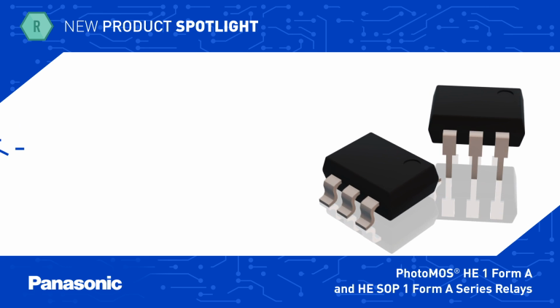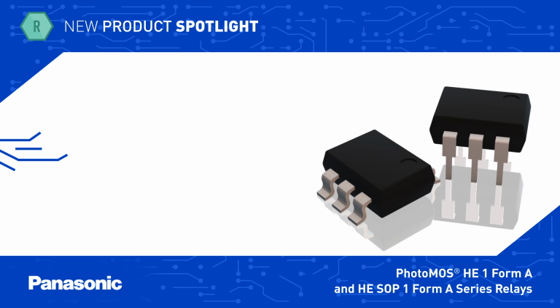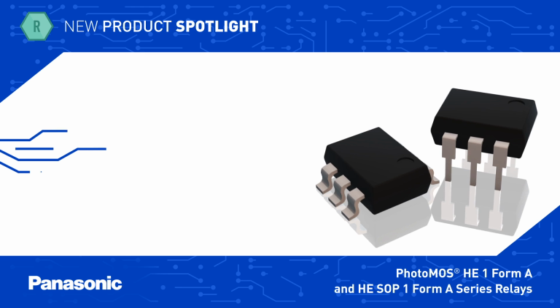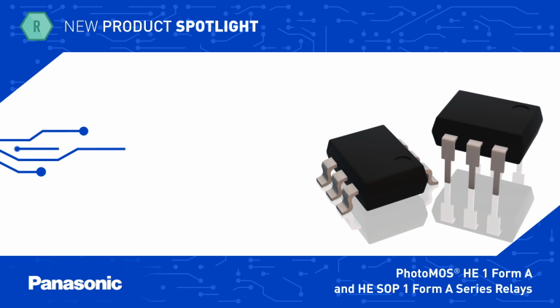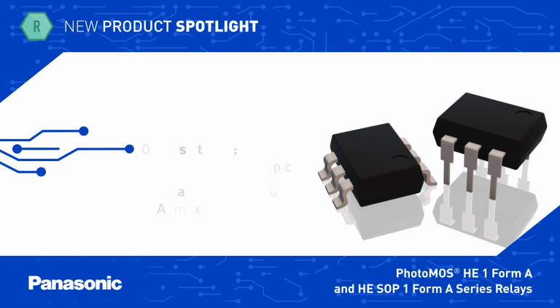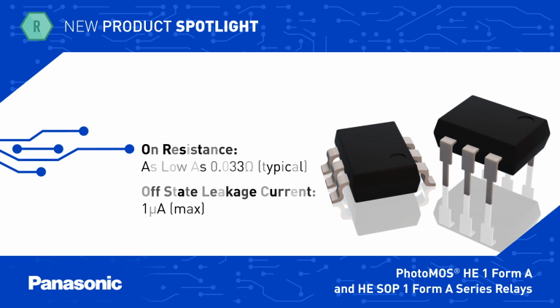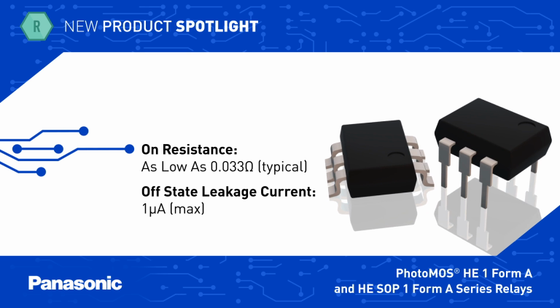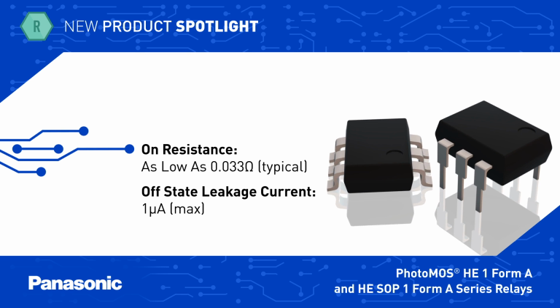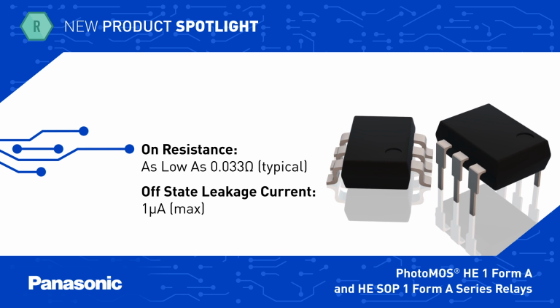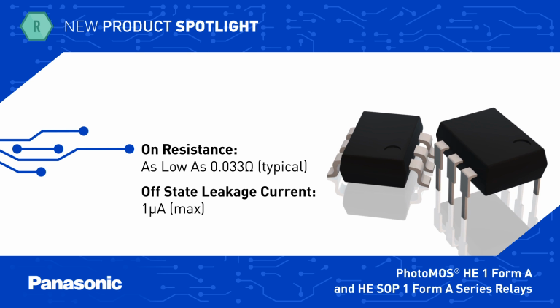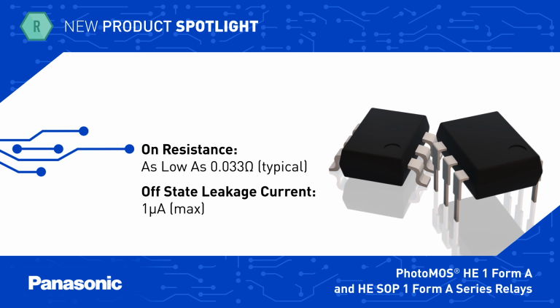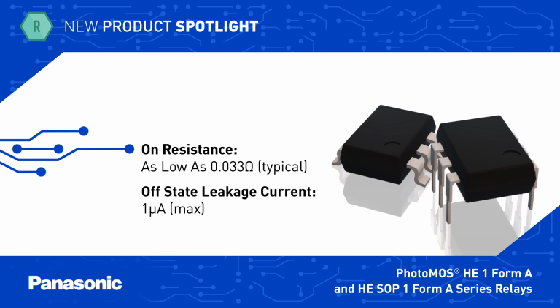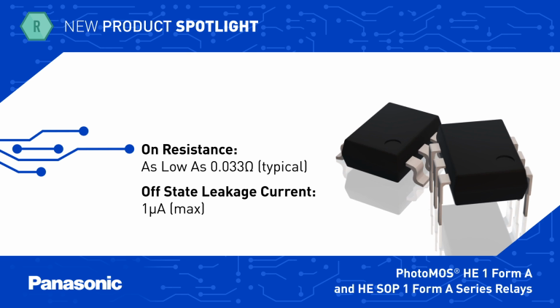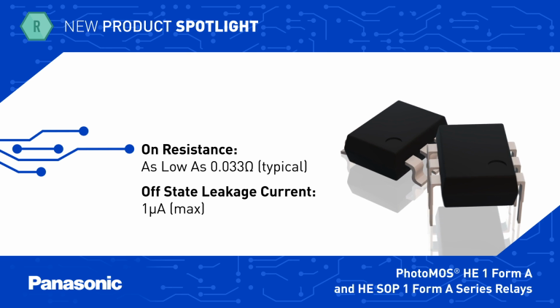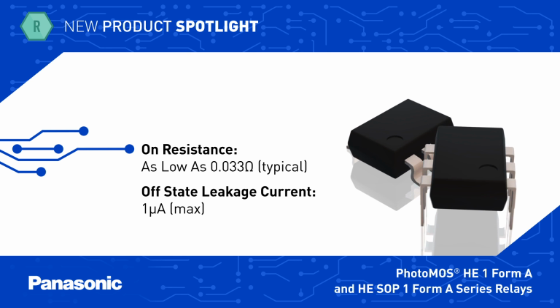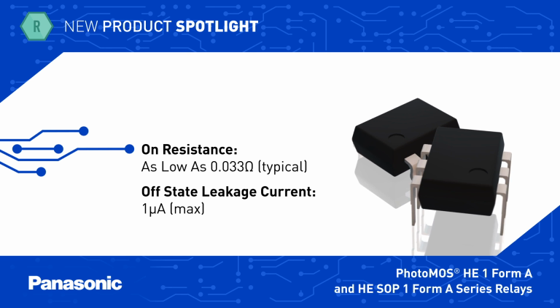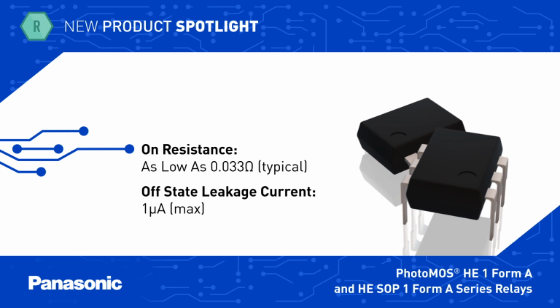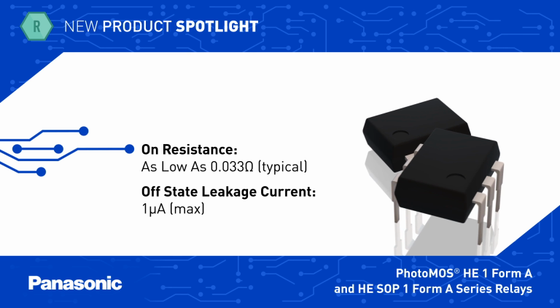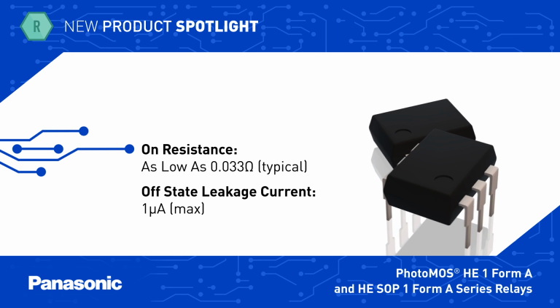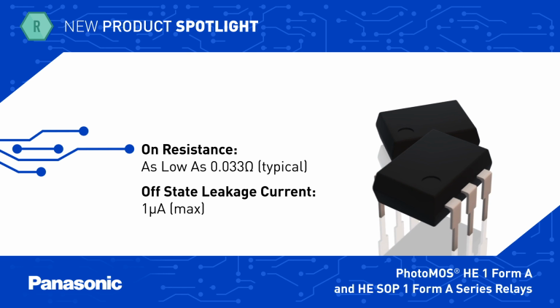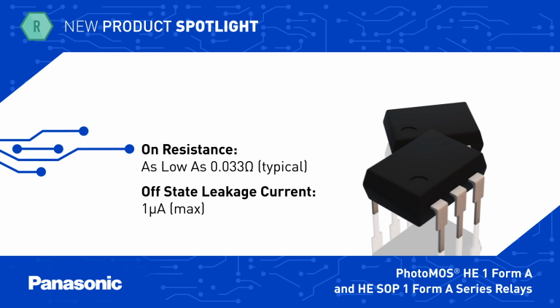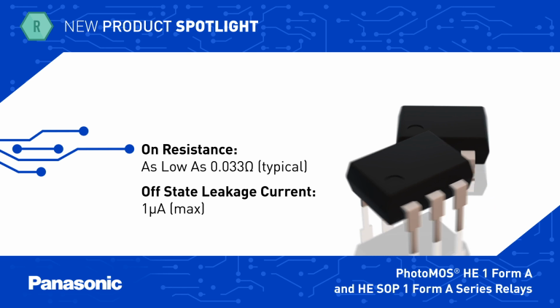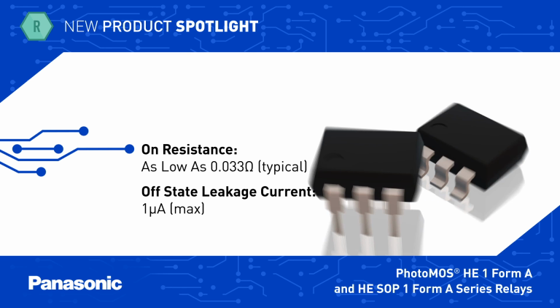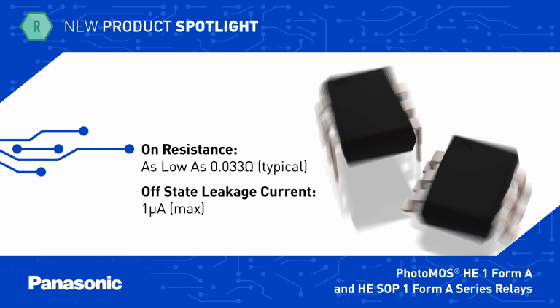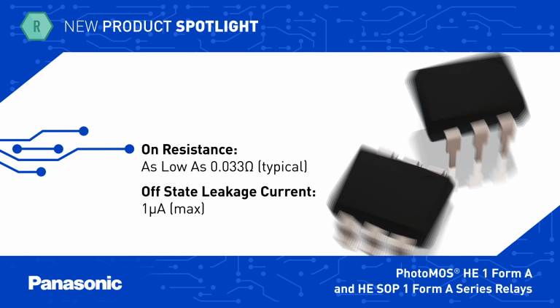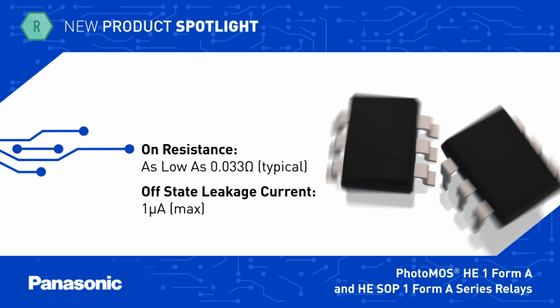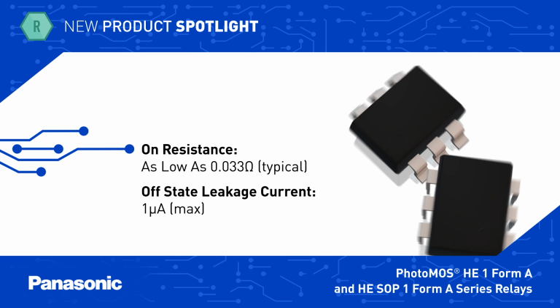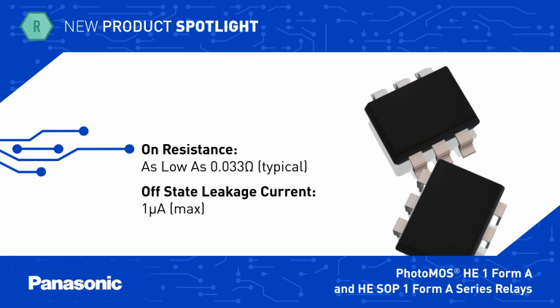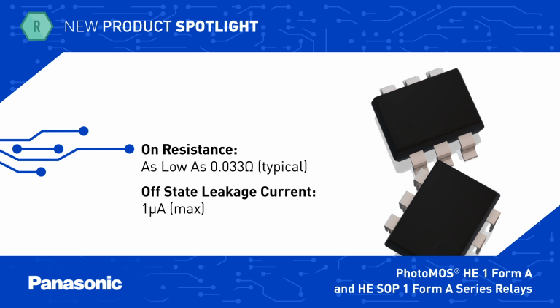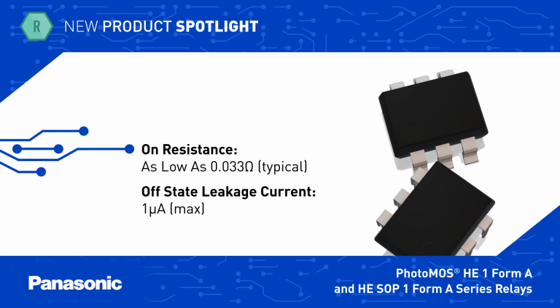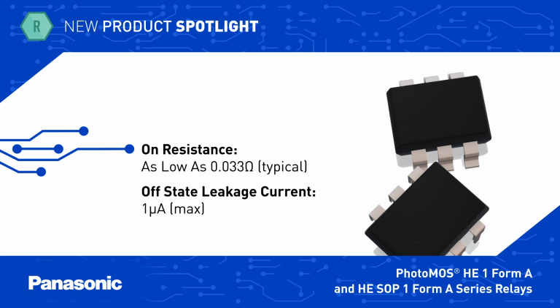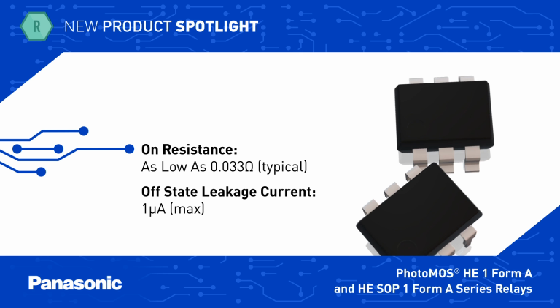The relays have typical on-resistance as low as 33 milliohms, and off-state leakage current is rated at just 1 microamp.